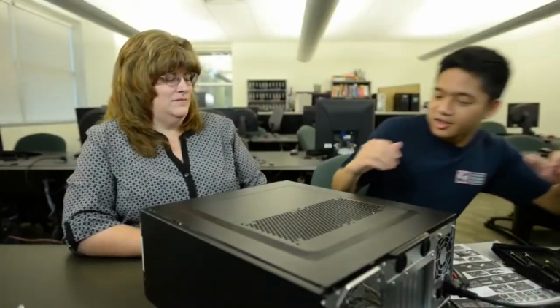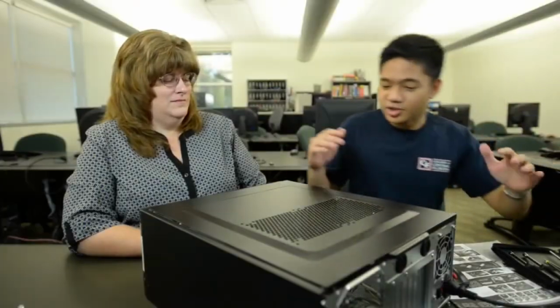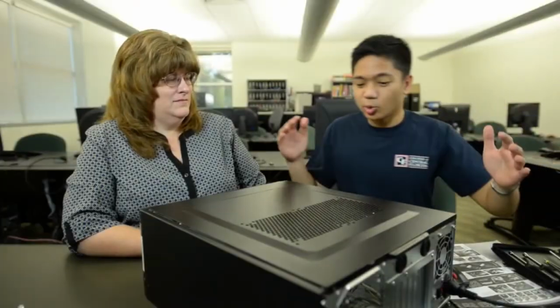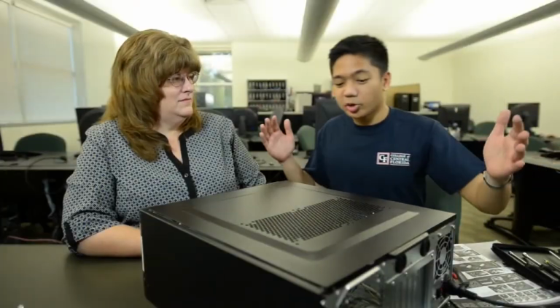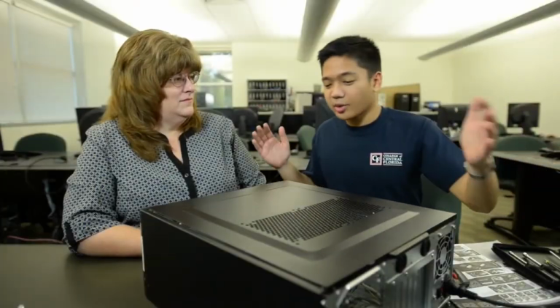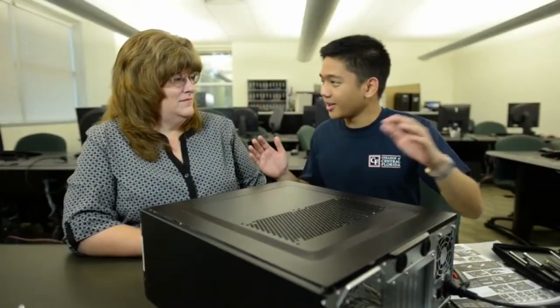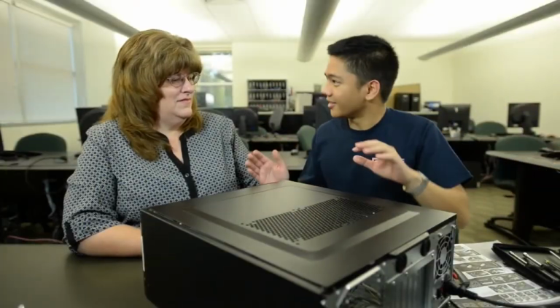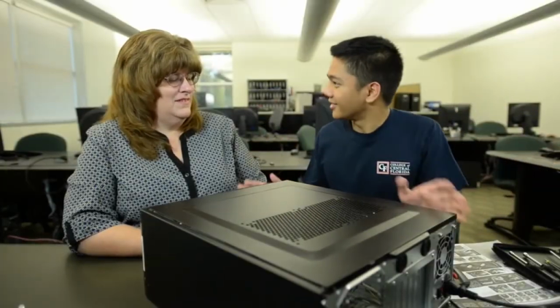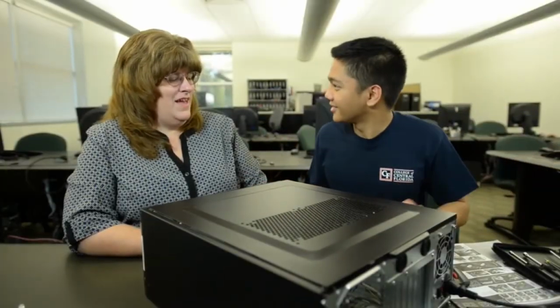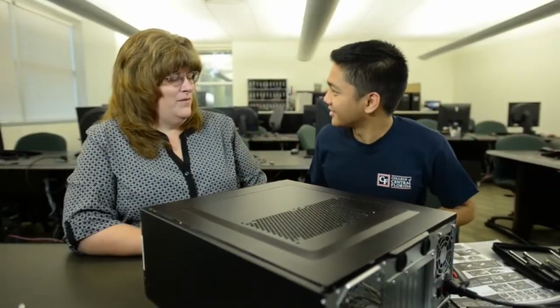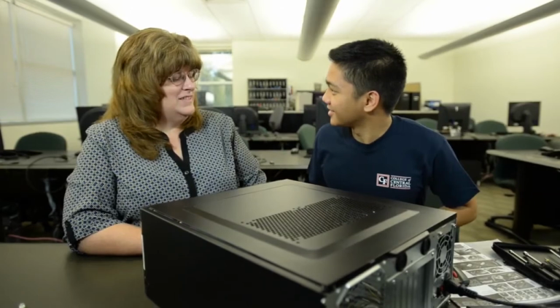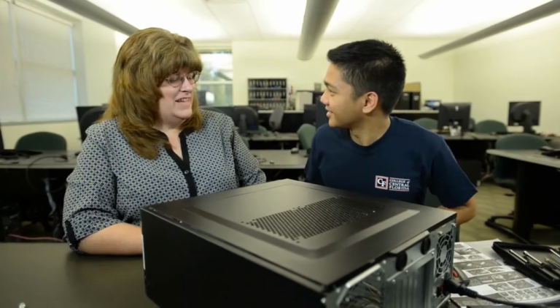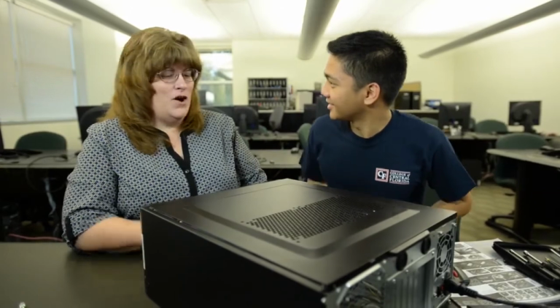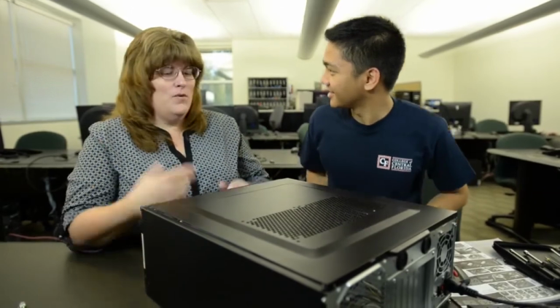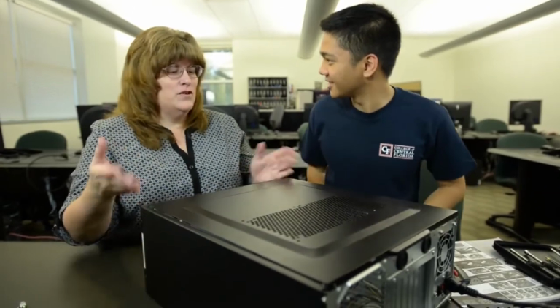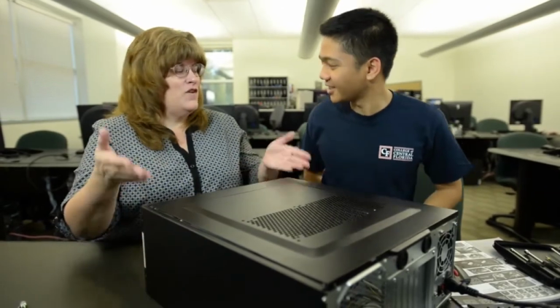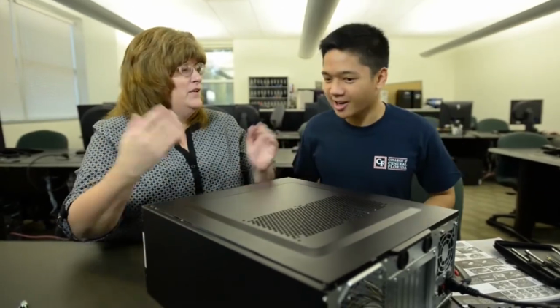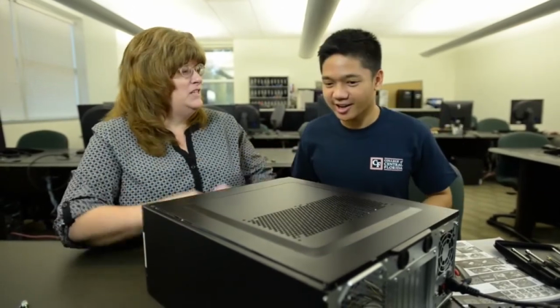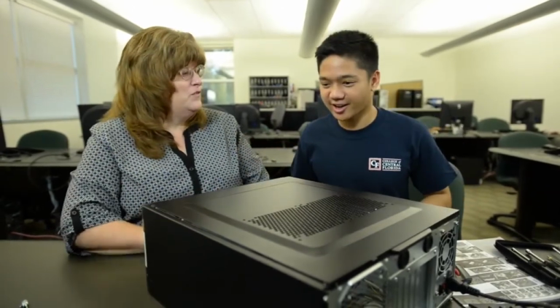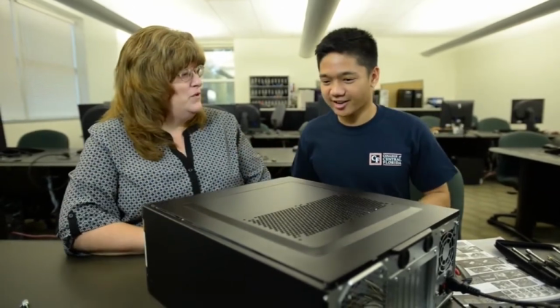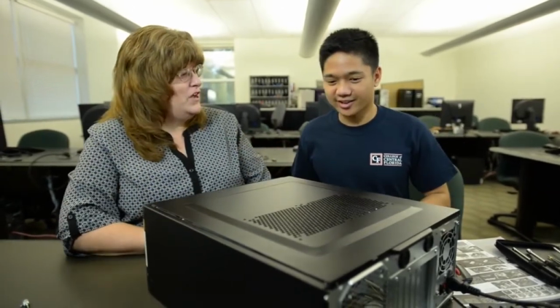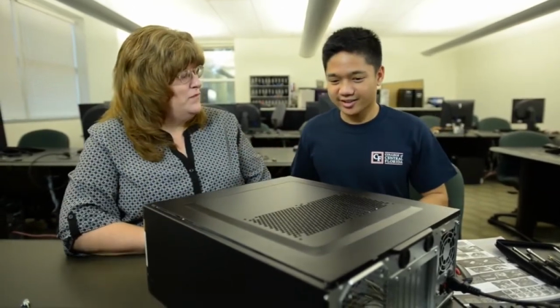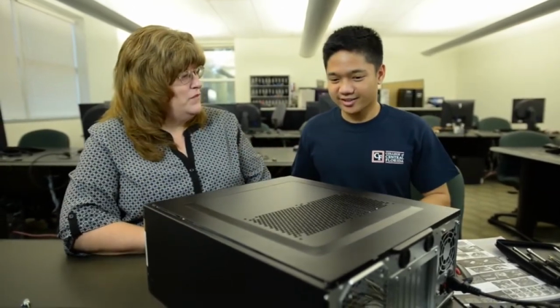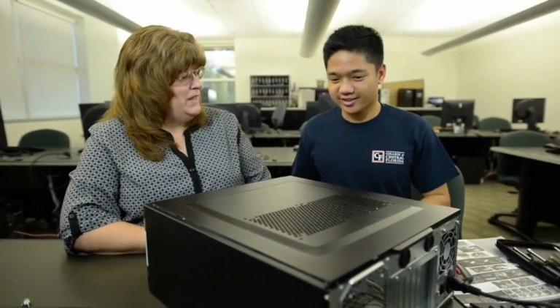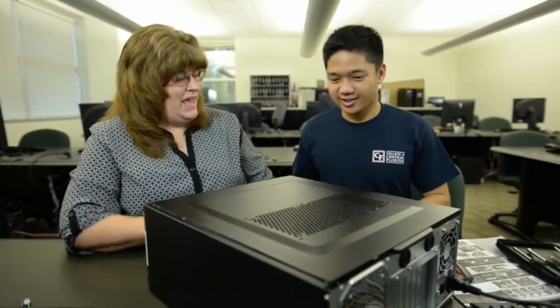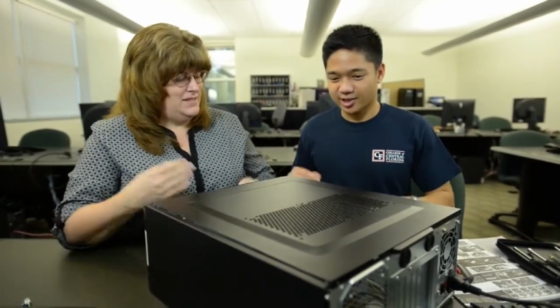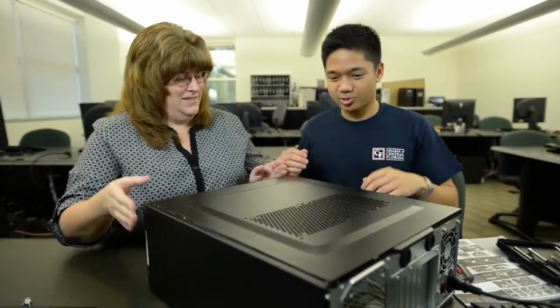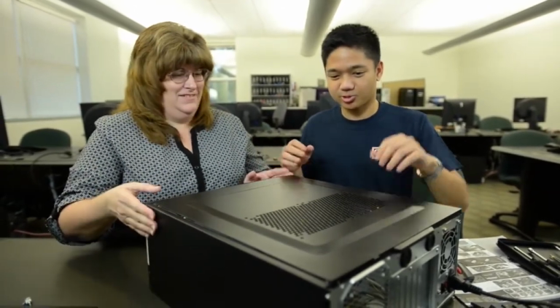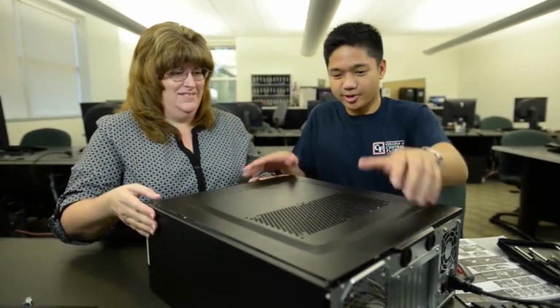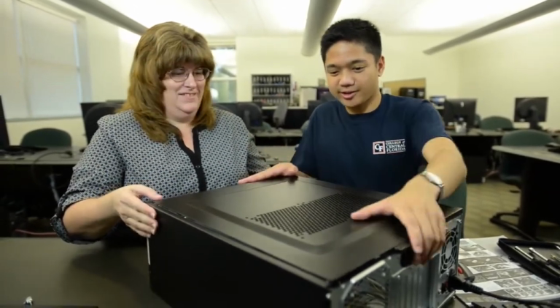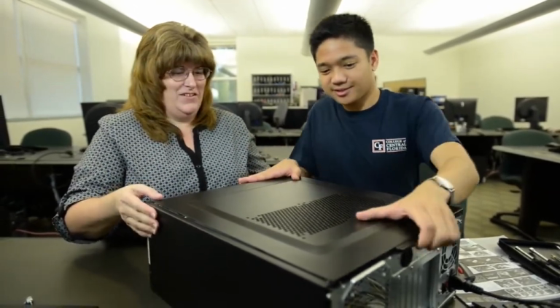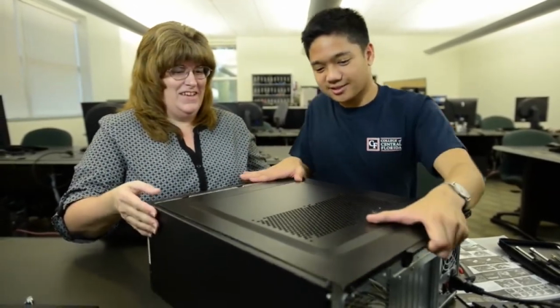So where do I begin? Well Nico, first of all we need to remove the cover from the case. Go ahead.